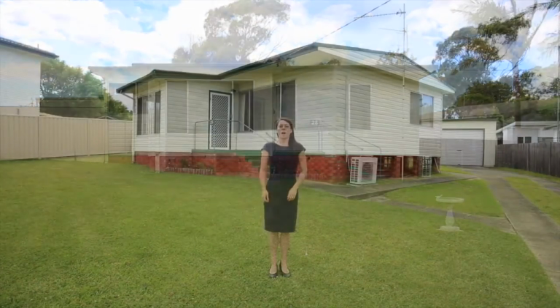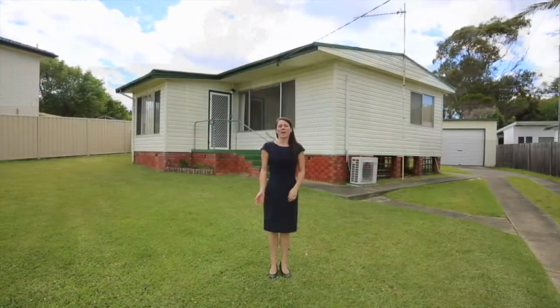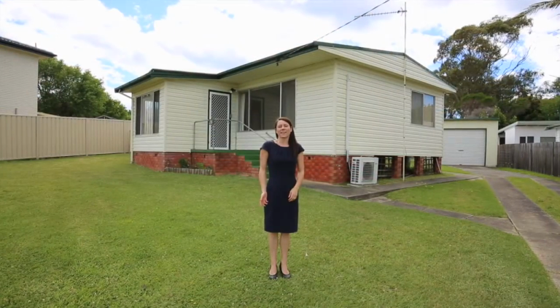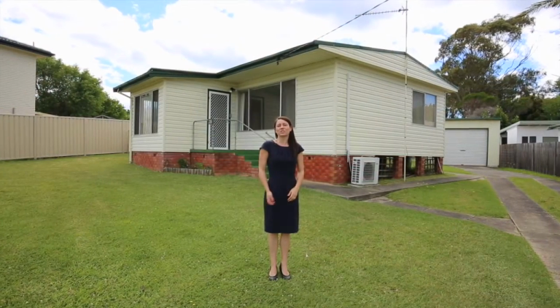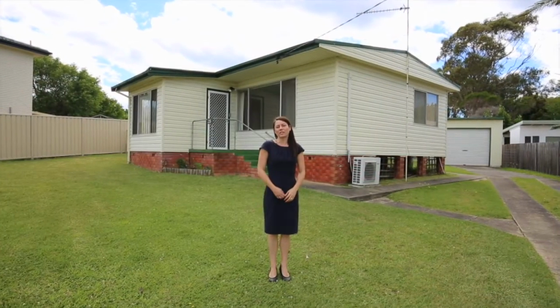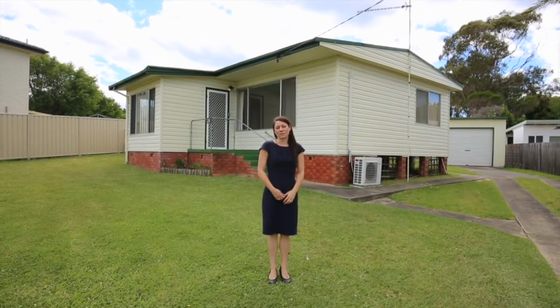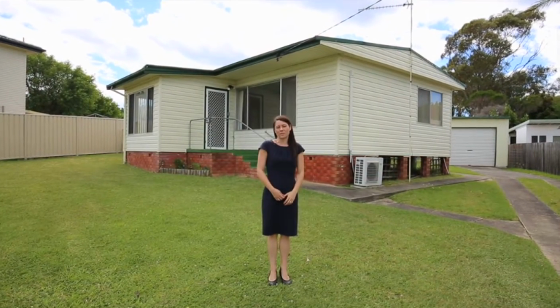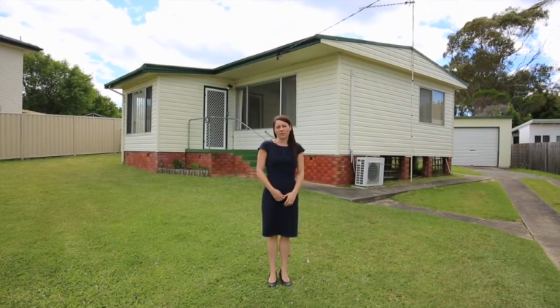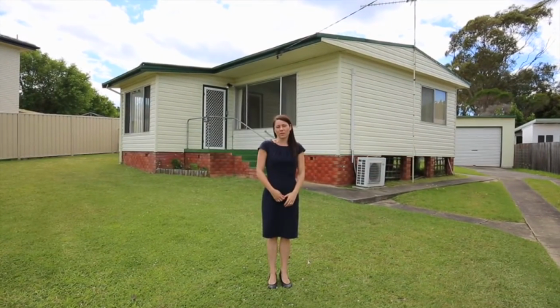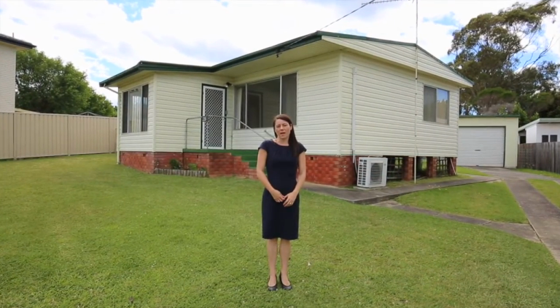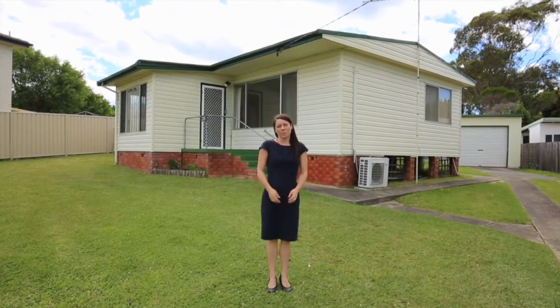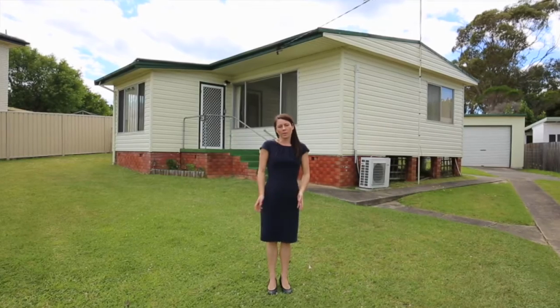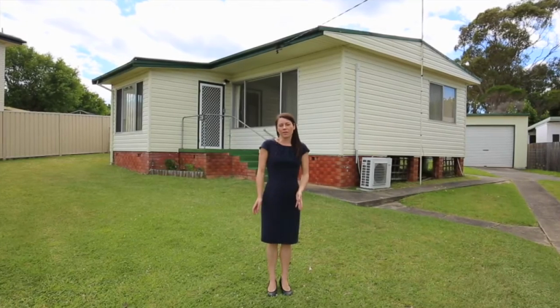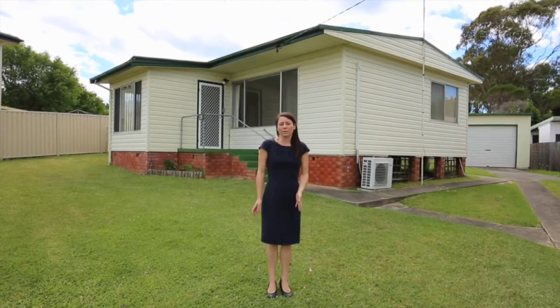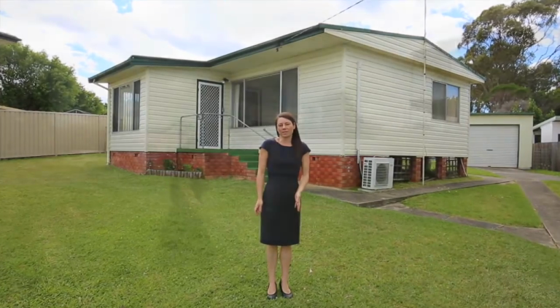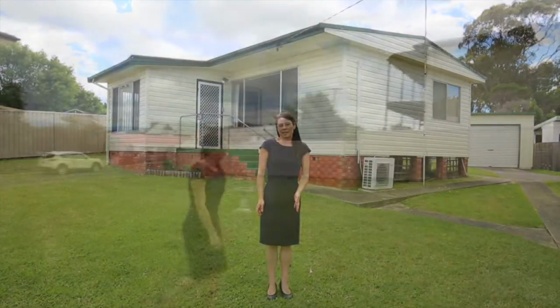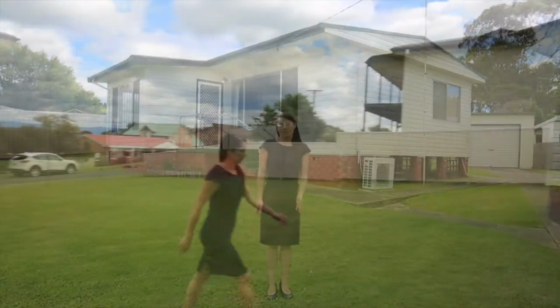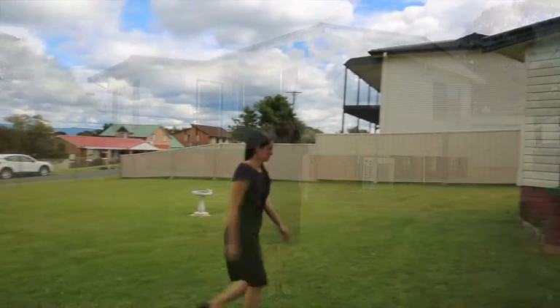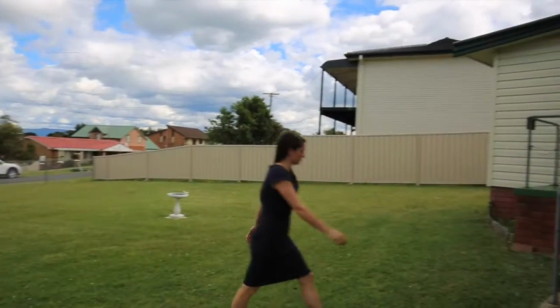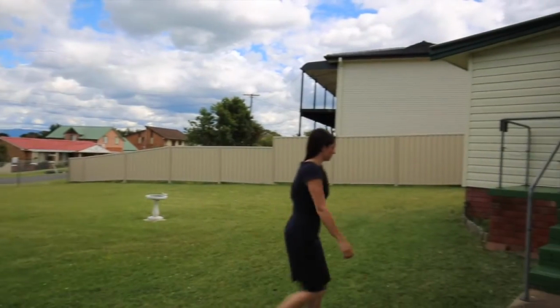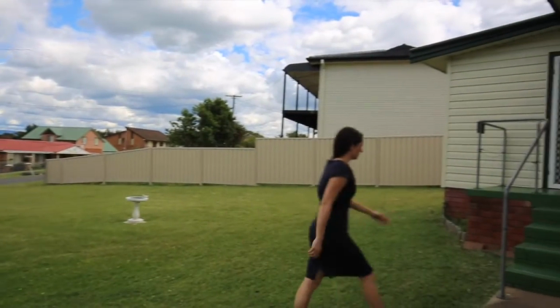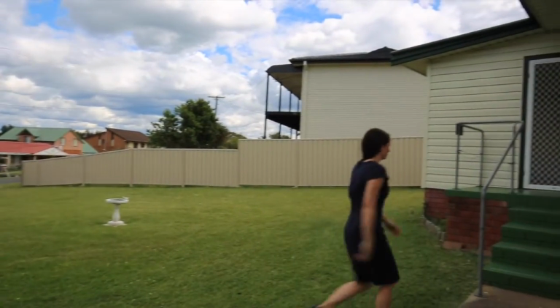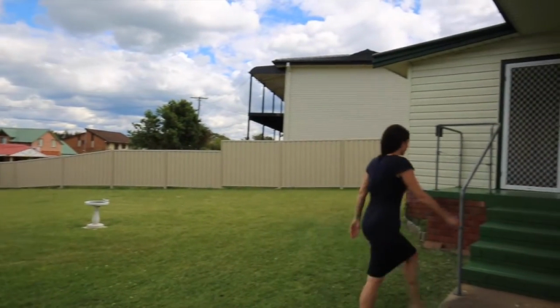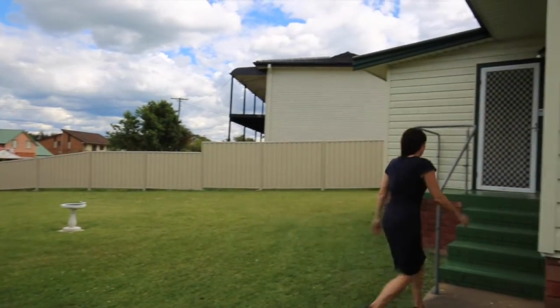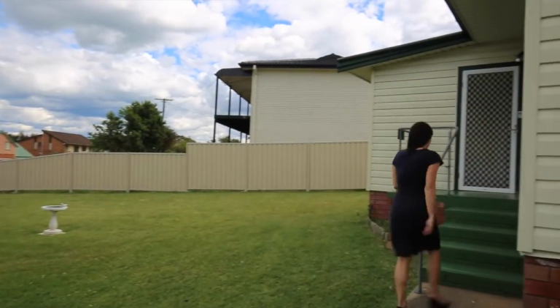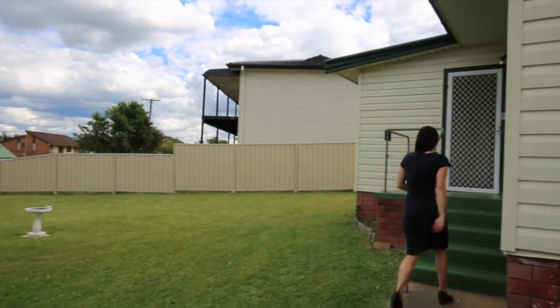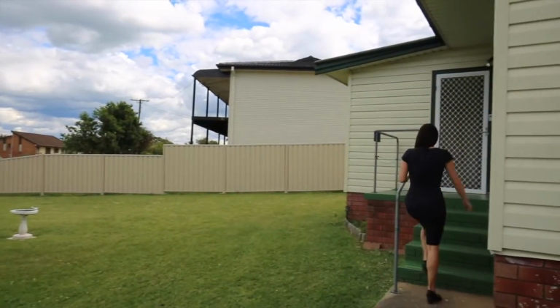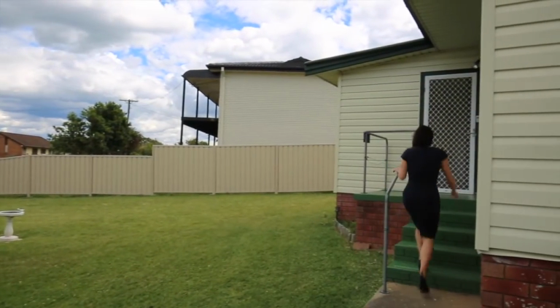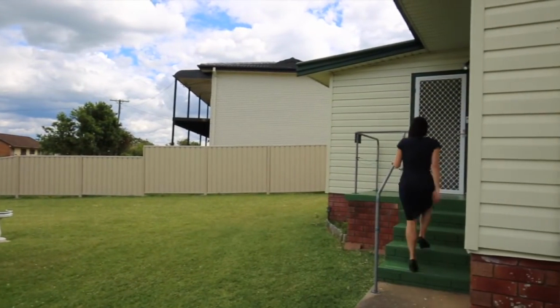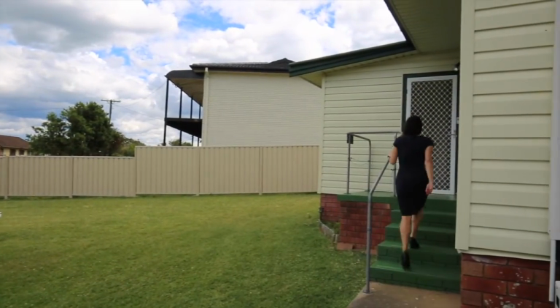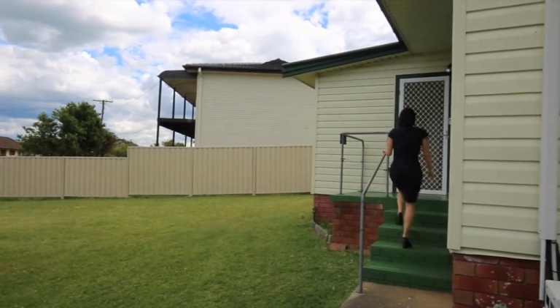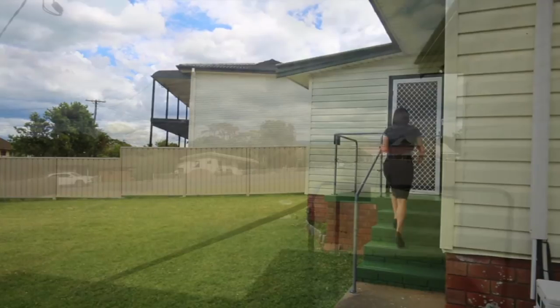Hi there, Julie Goulsey with you, and the property that I've got for you today is number 28 Ophir Street in Orient Point. Come and take a look.